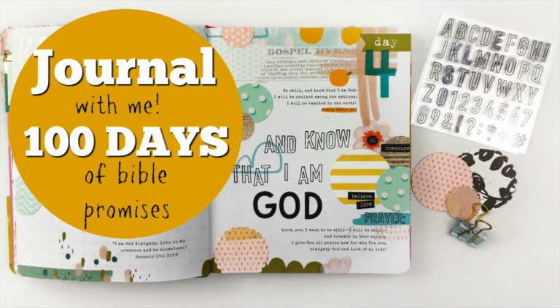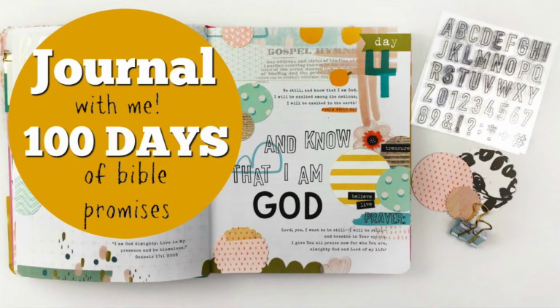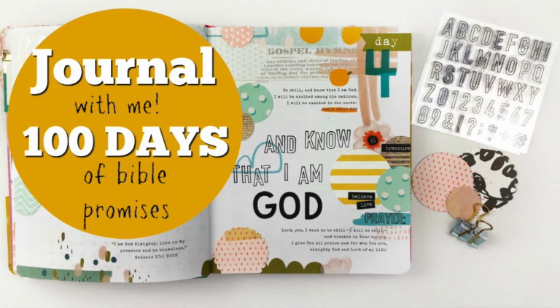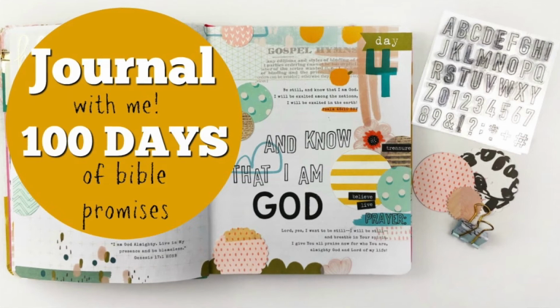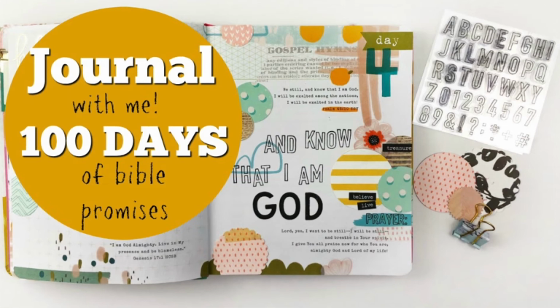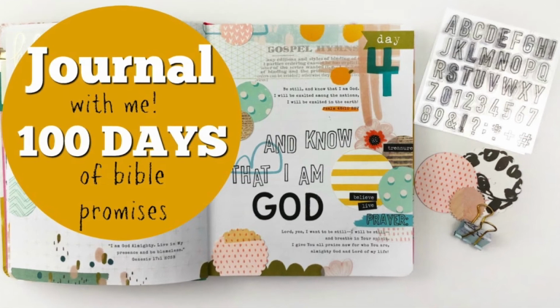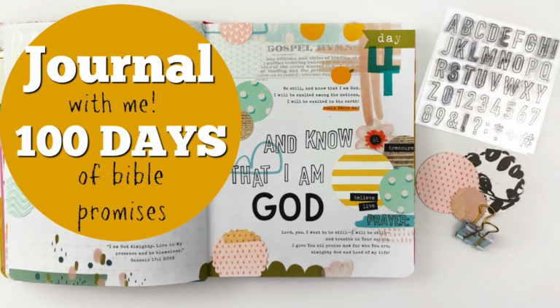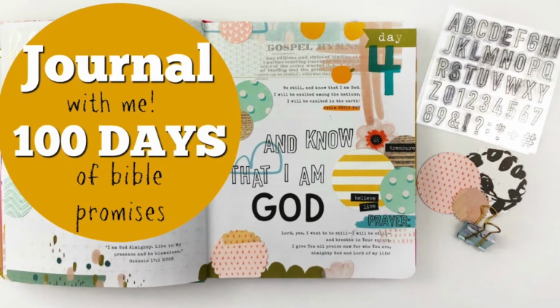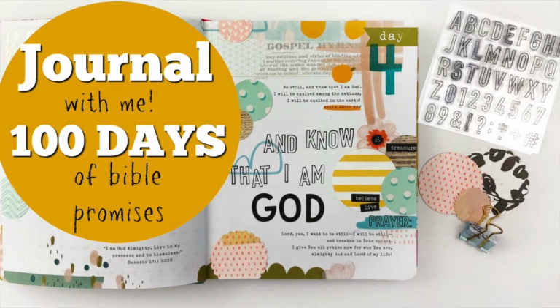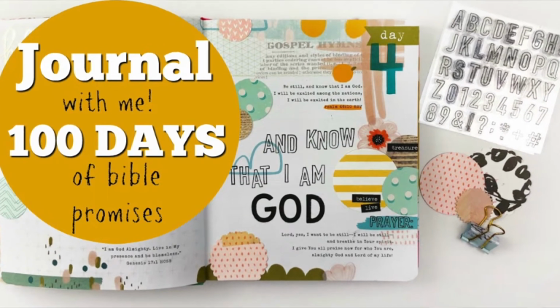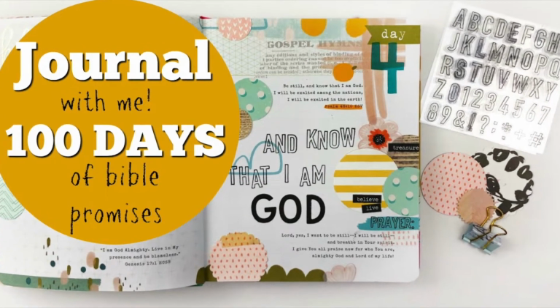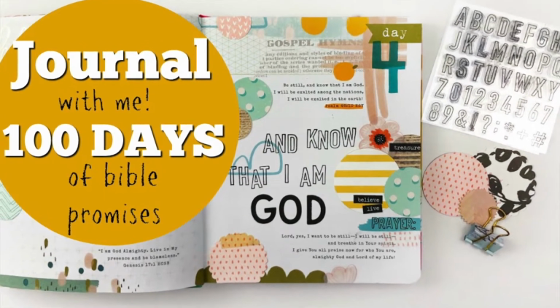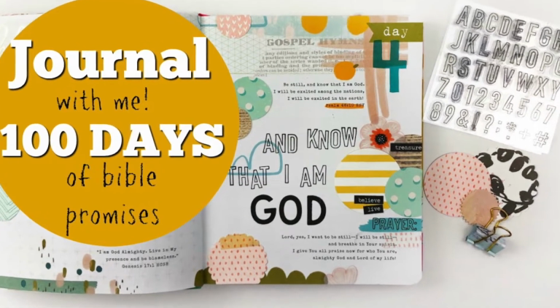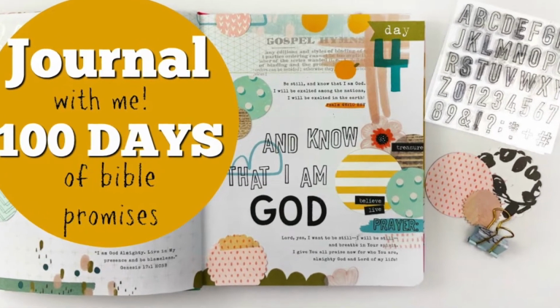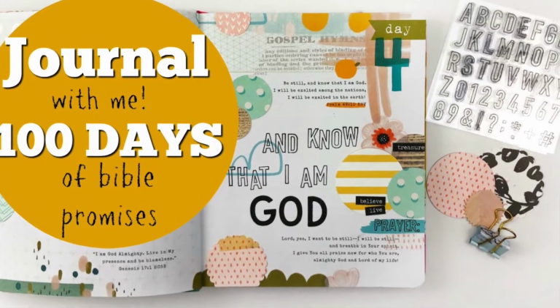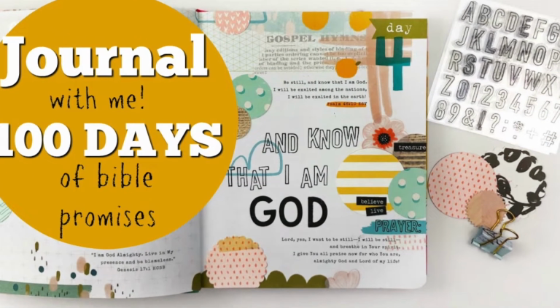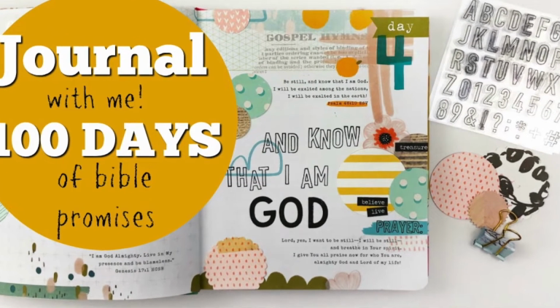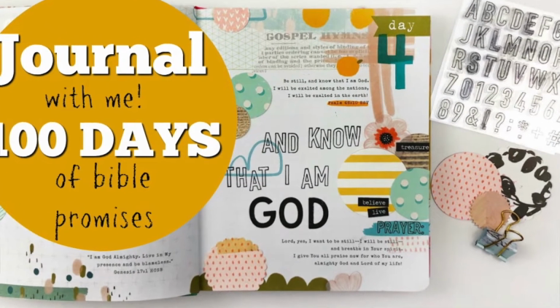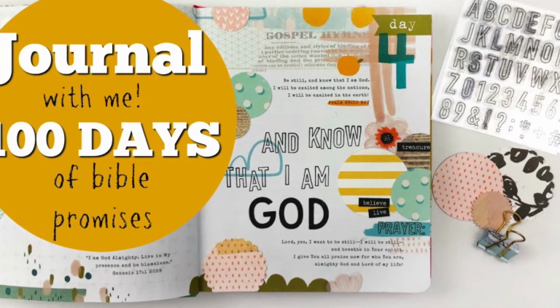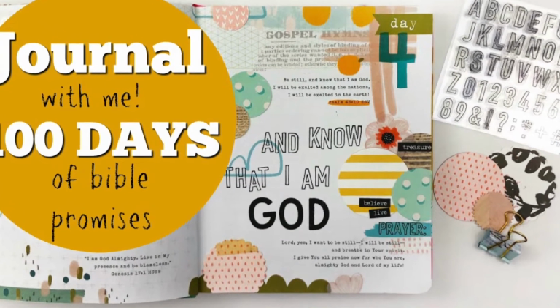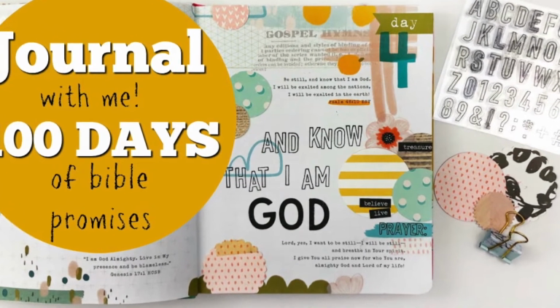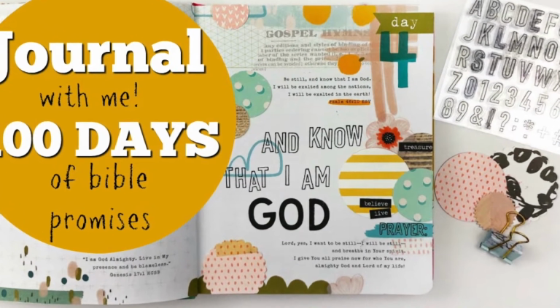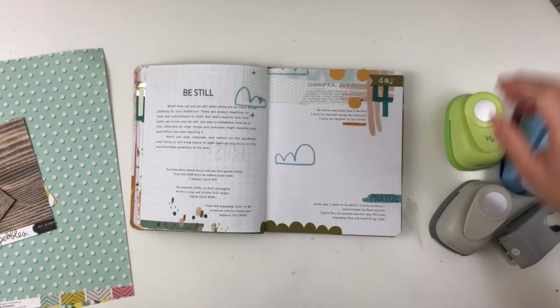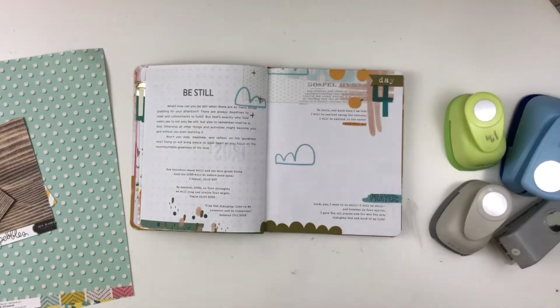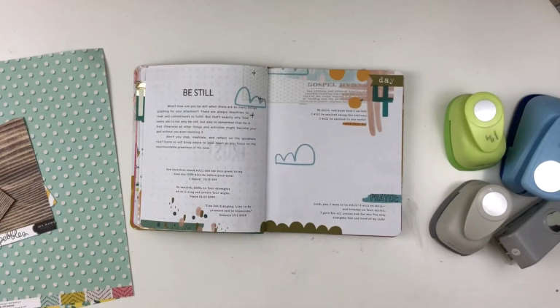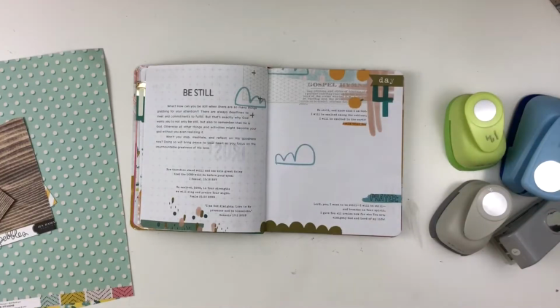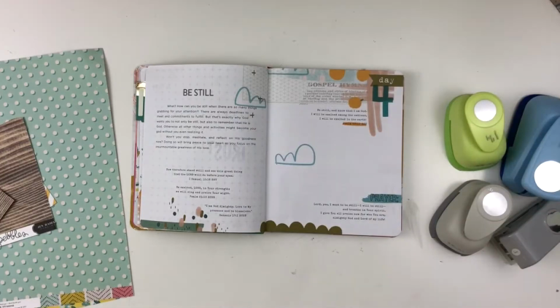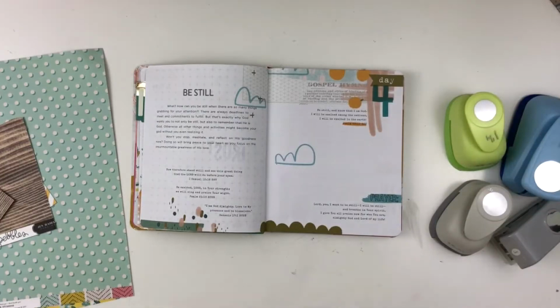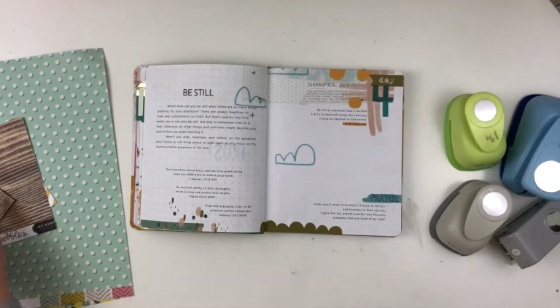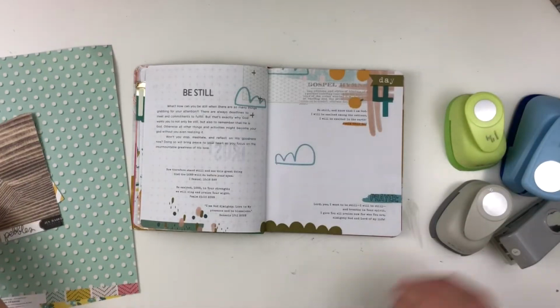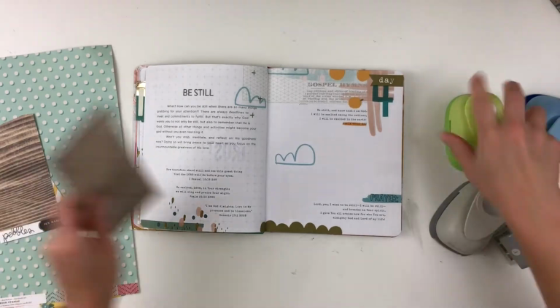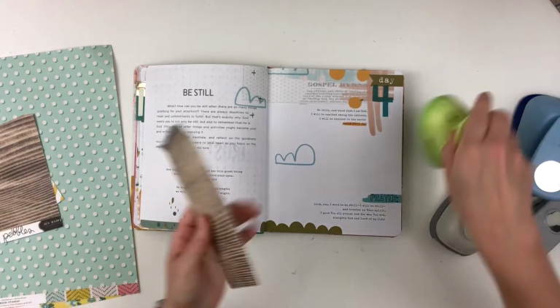Hey y'all, I'm back with another journal with me and this is my fourth day of my 100 days of Bible promises.